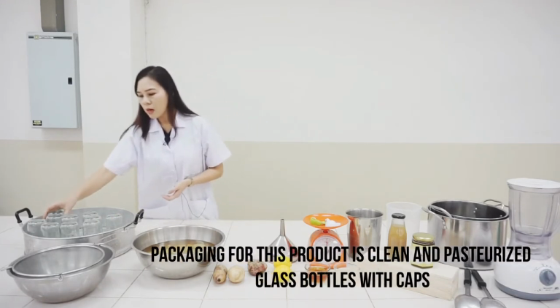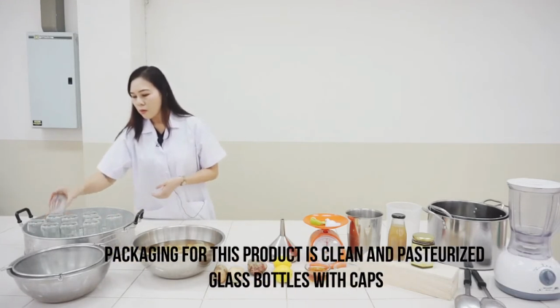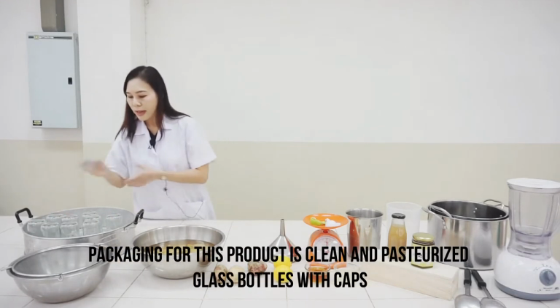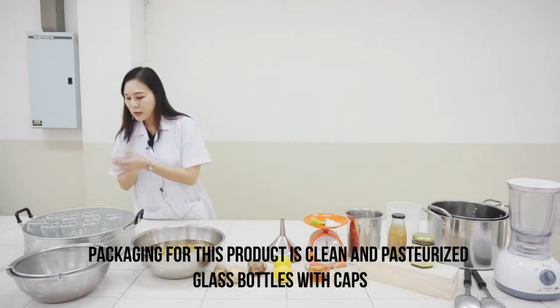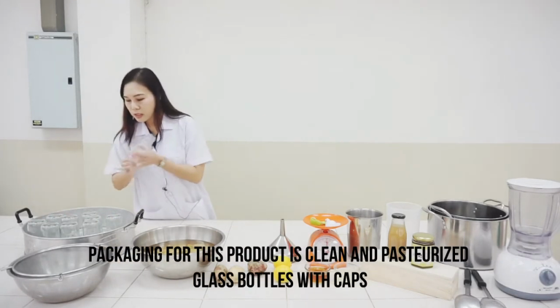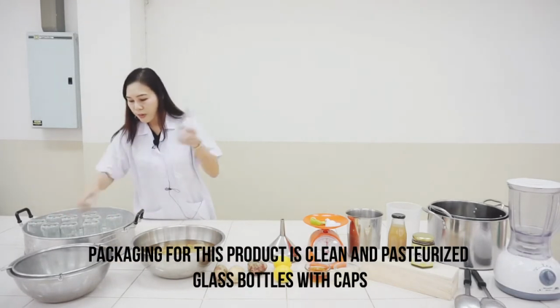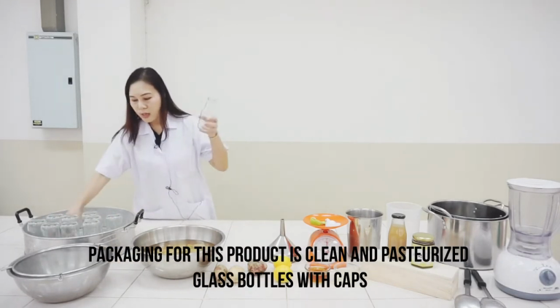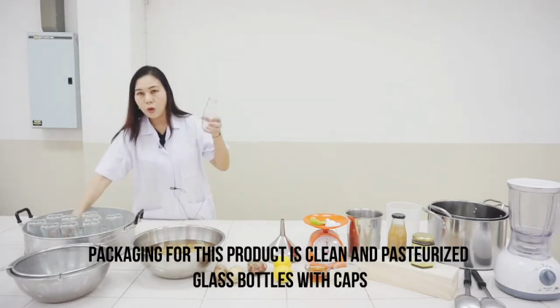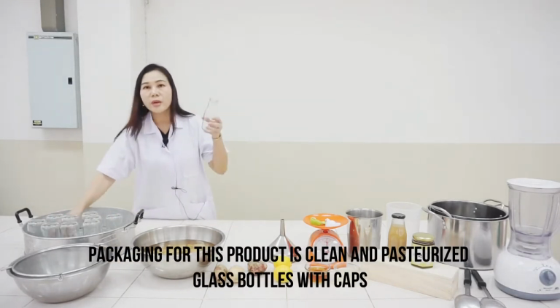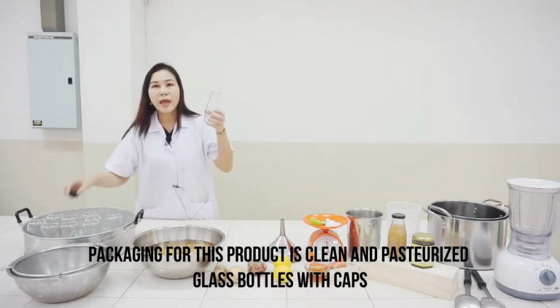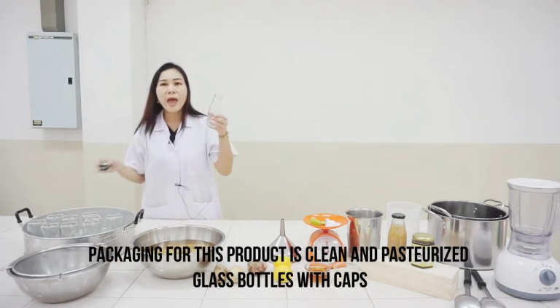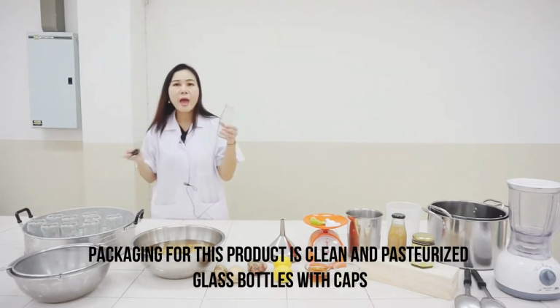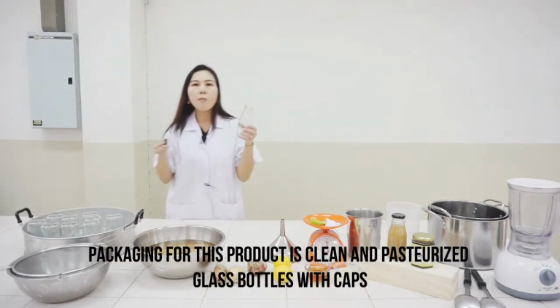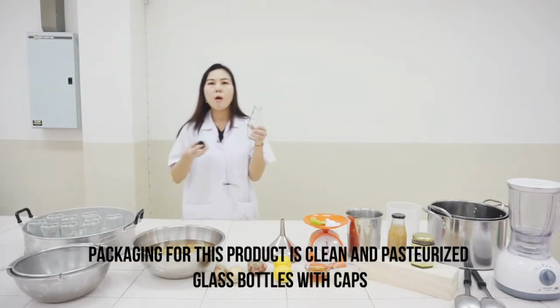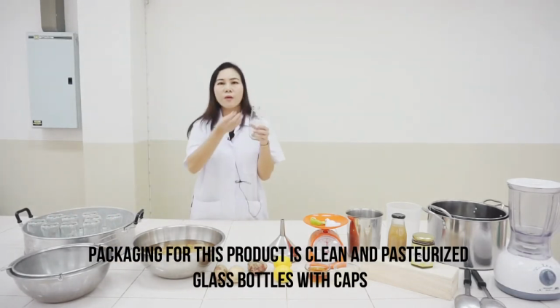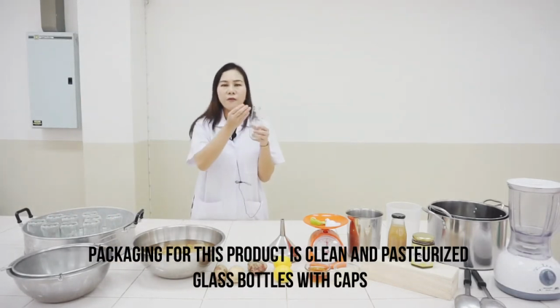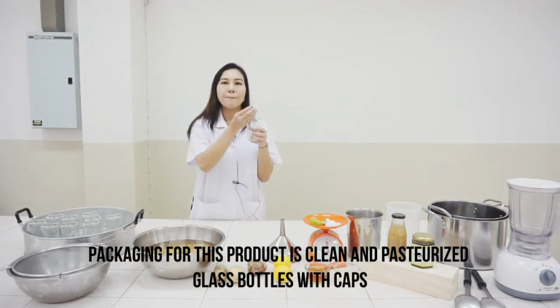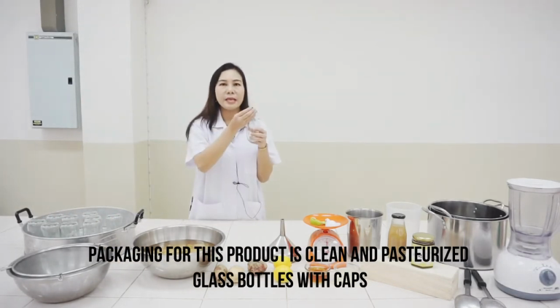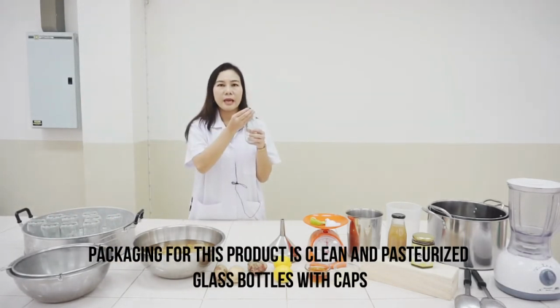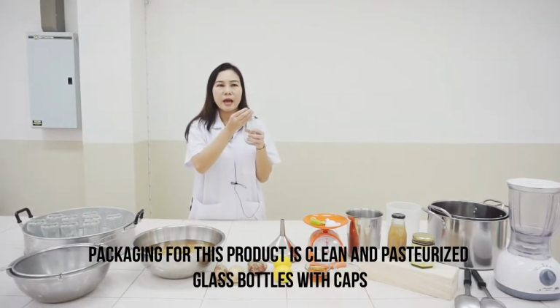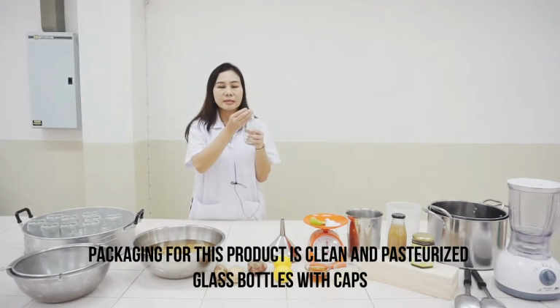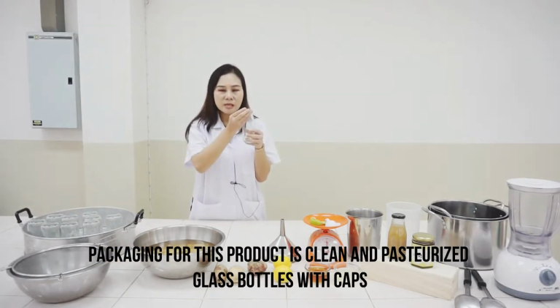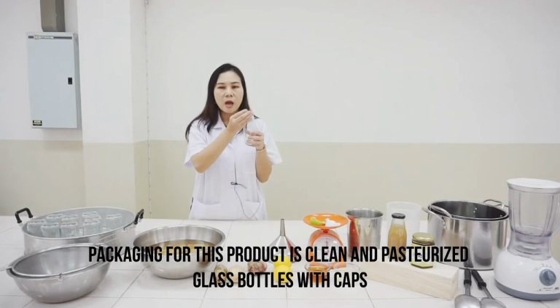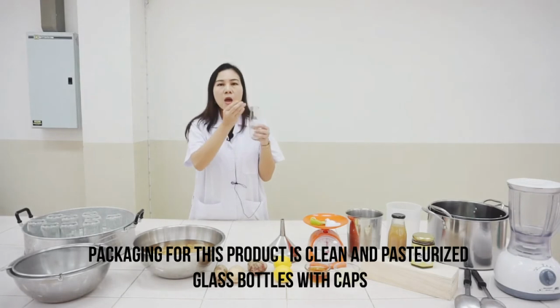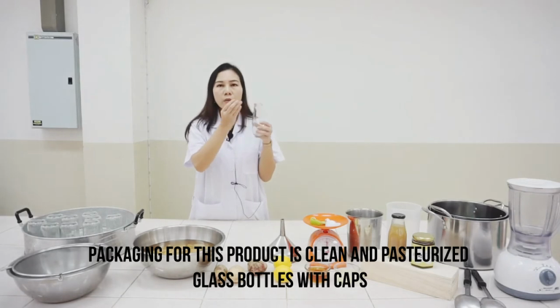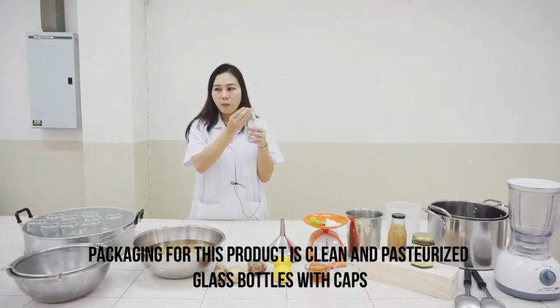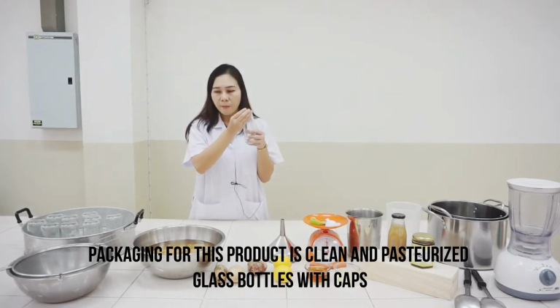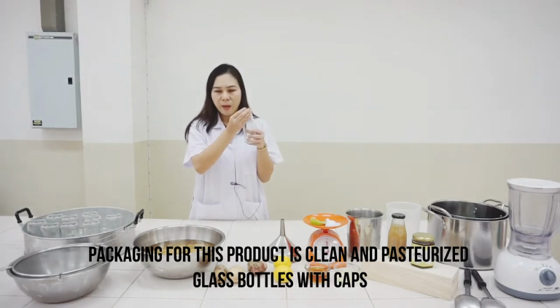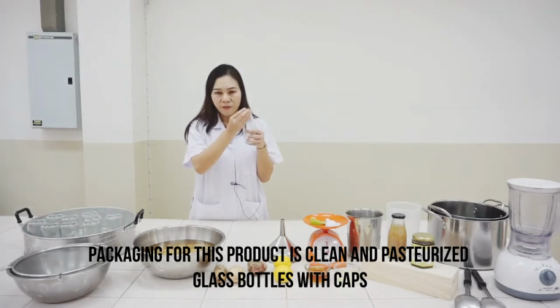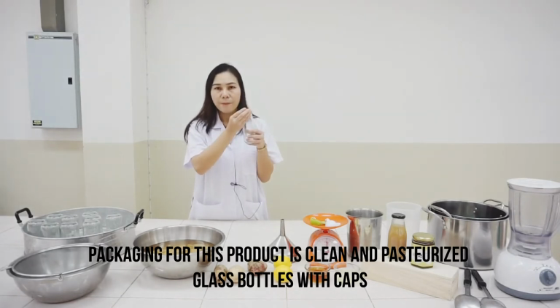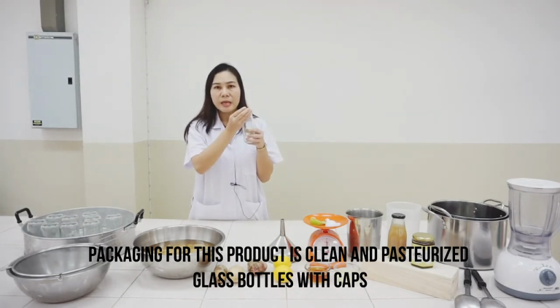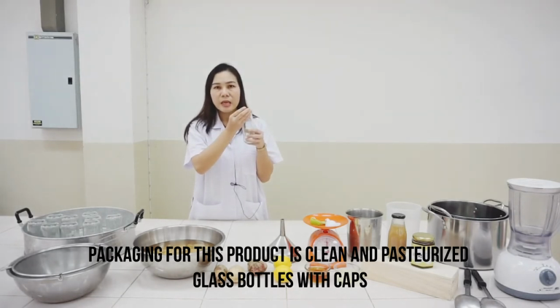The packaging for this product is a clean and sterile green glass bottle with caps.